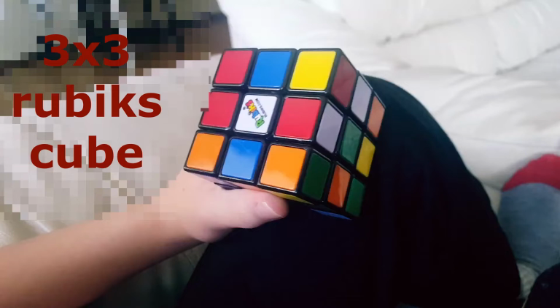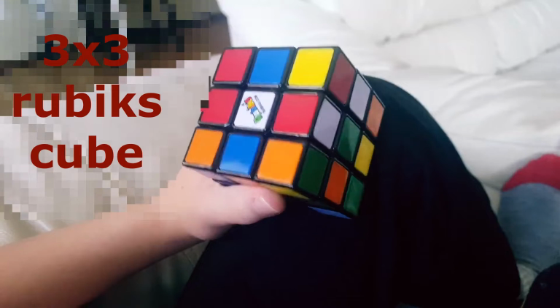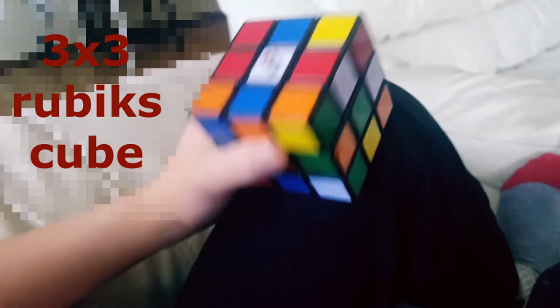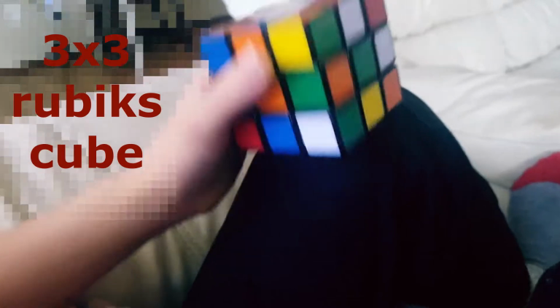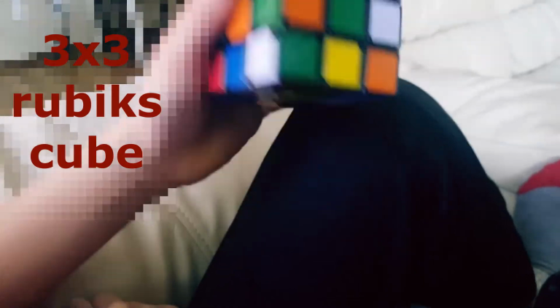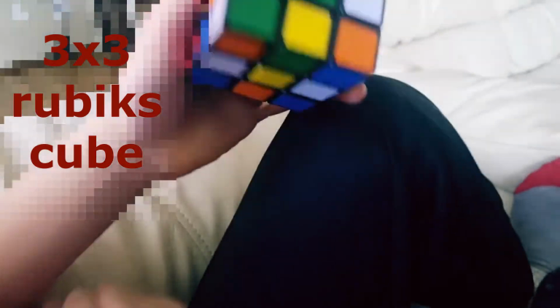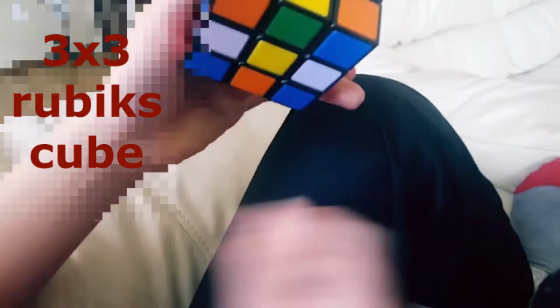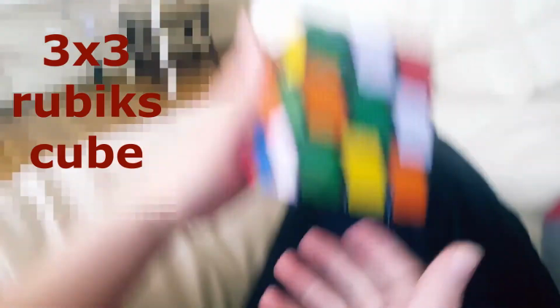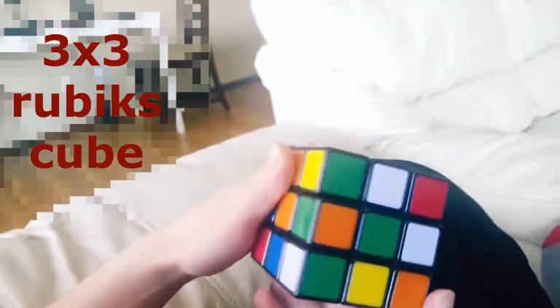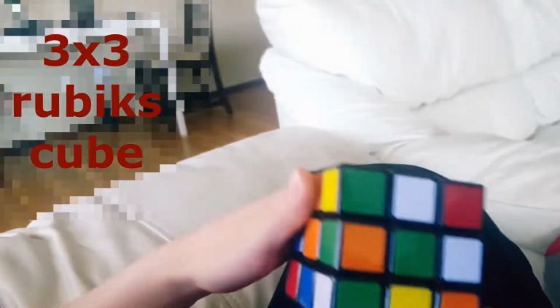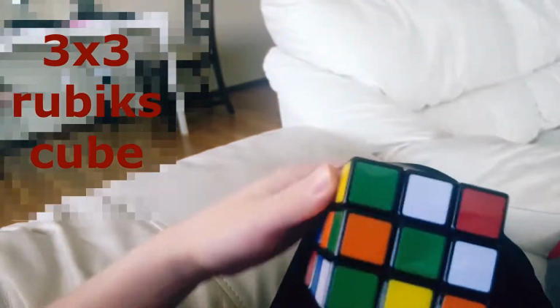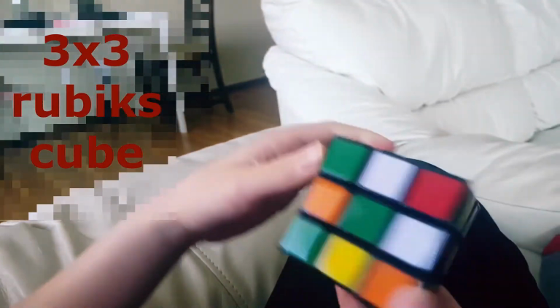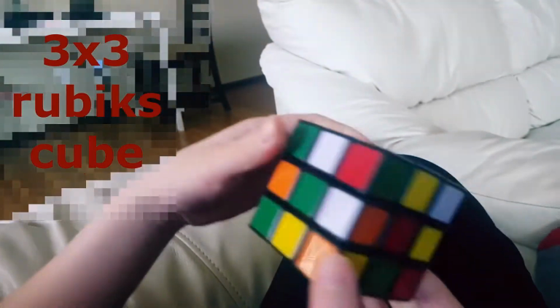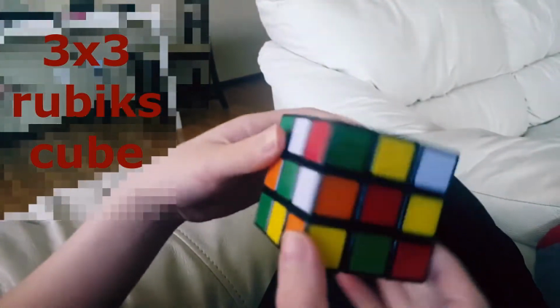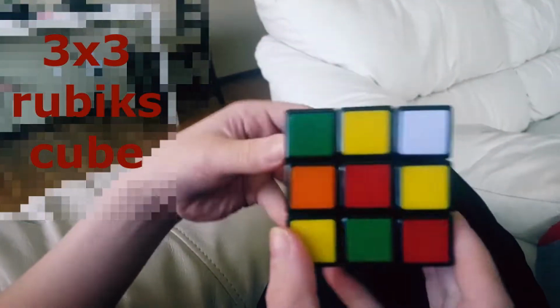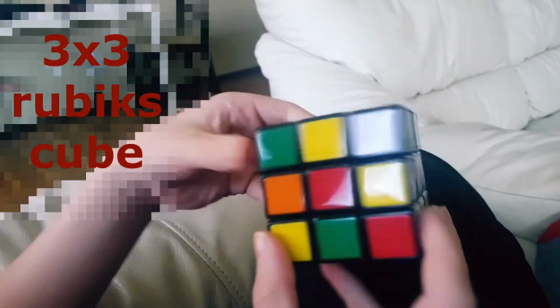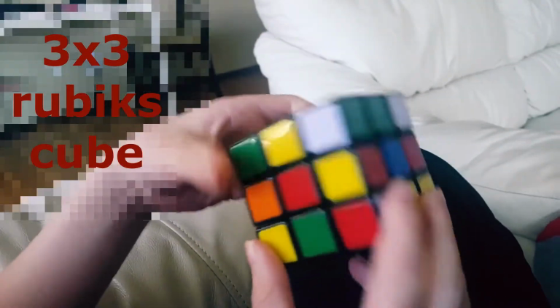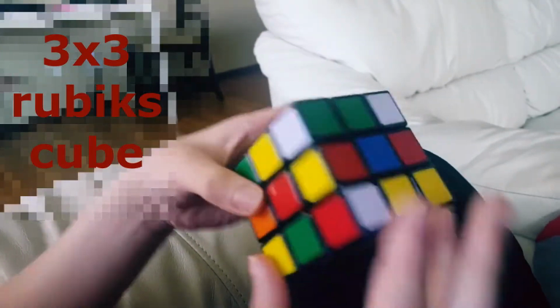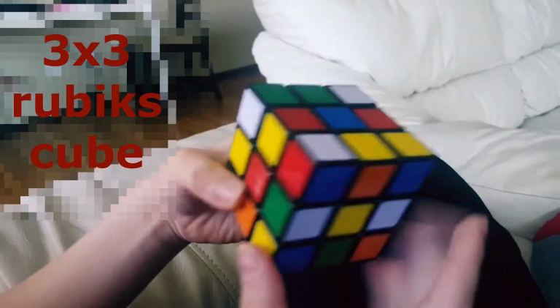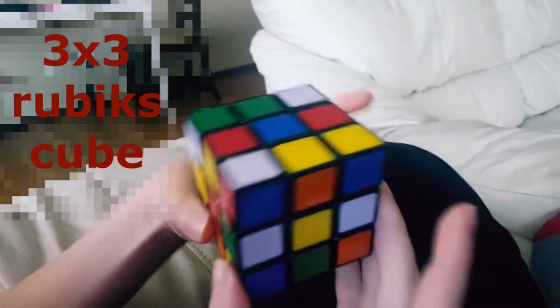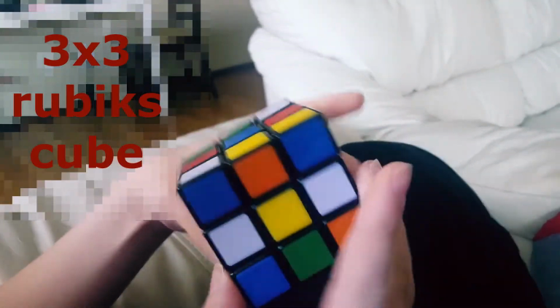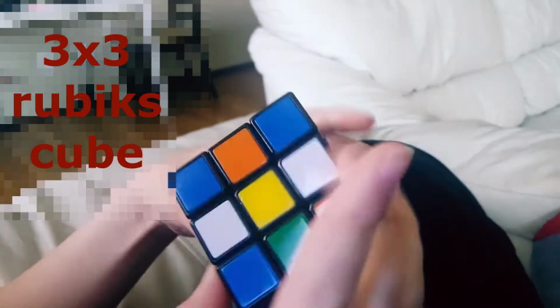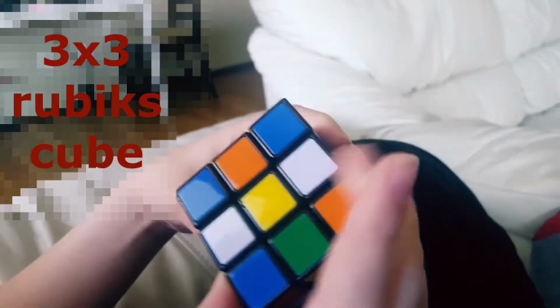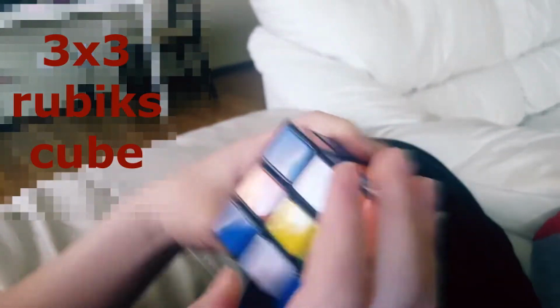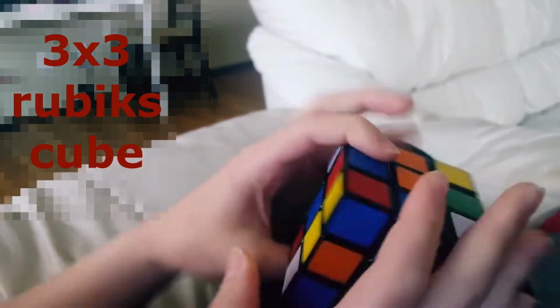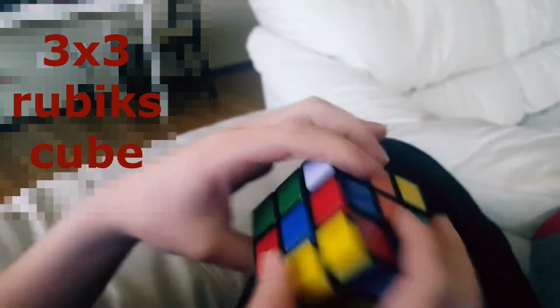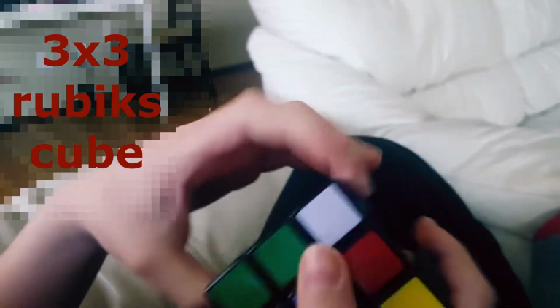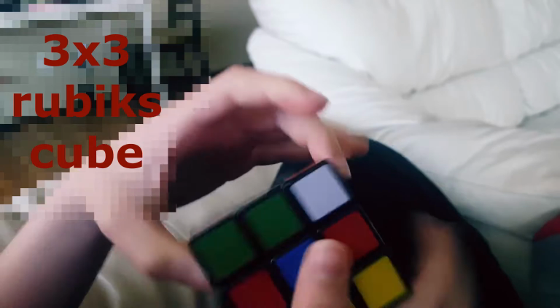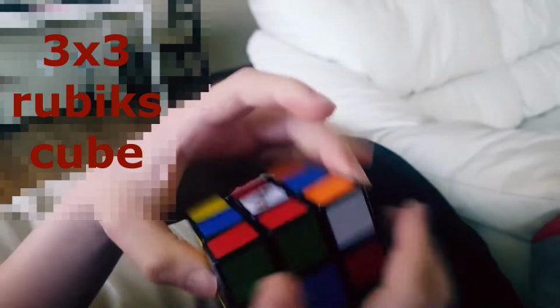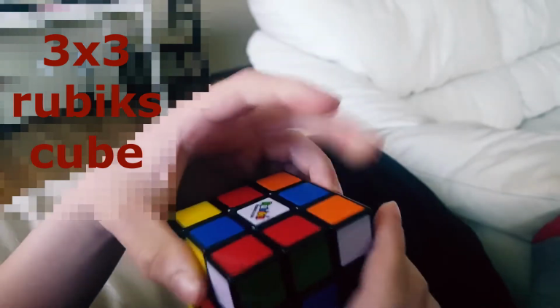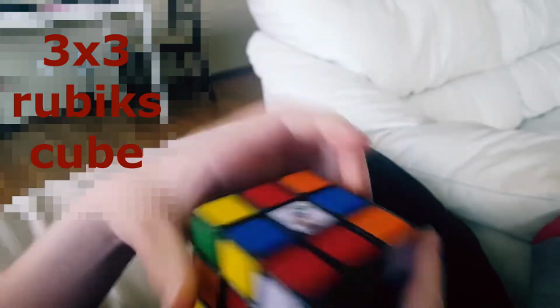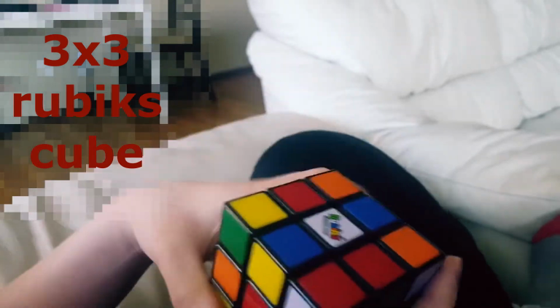Solving this Rubik's Cube — as you can see it's totally messed up. So I'm going to solve it.